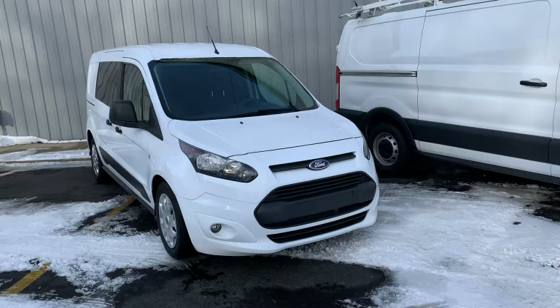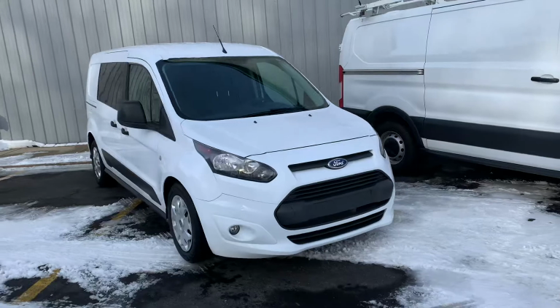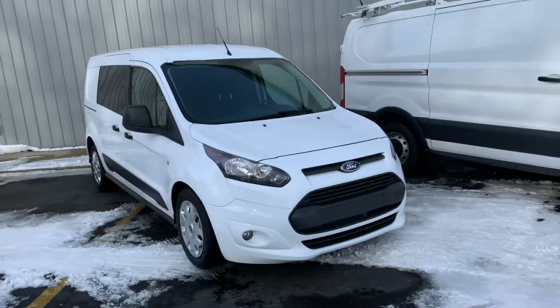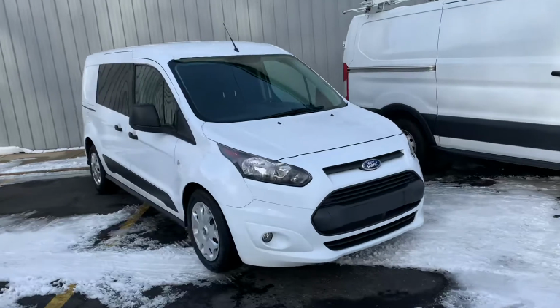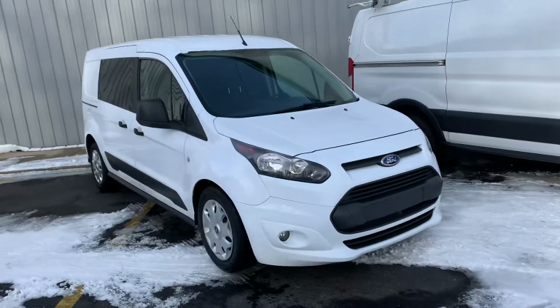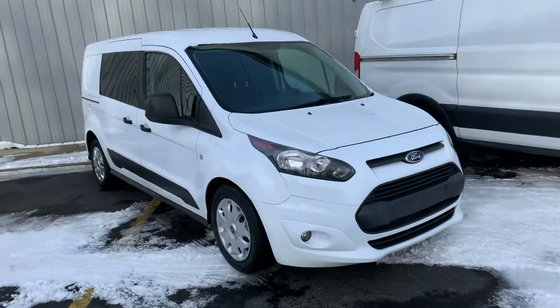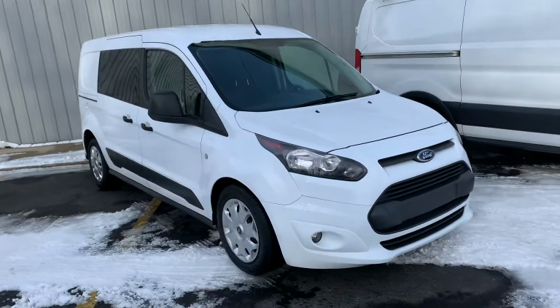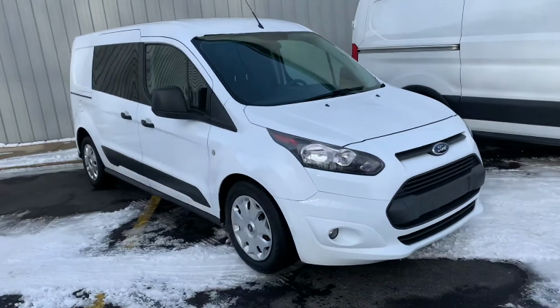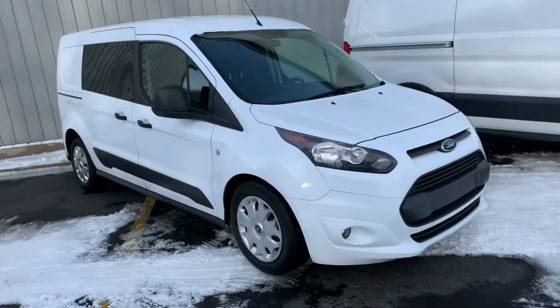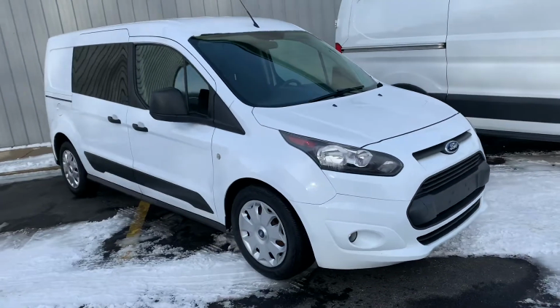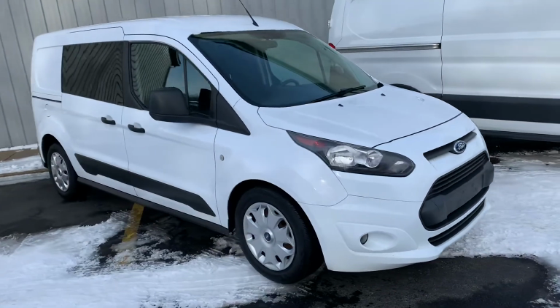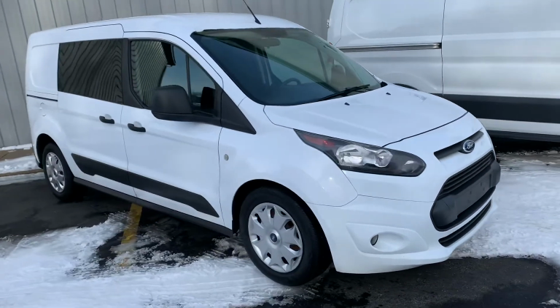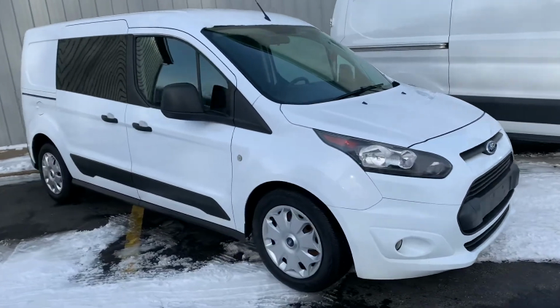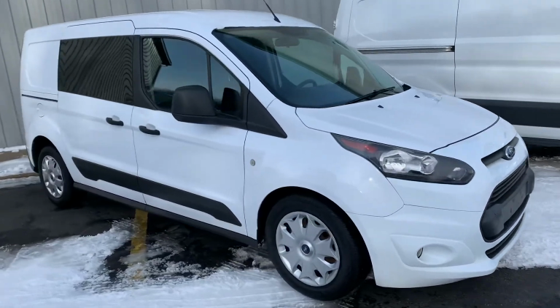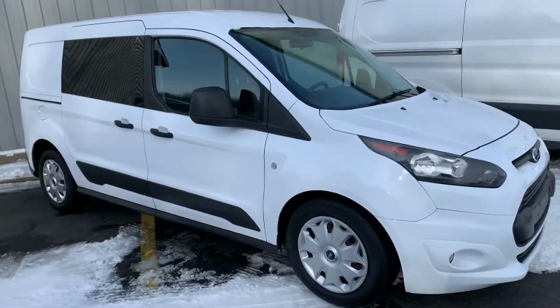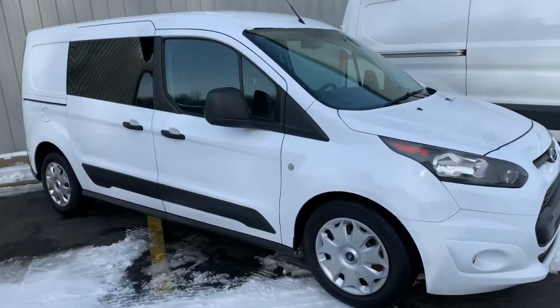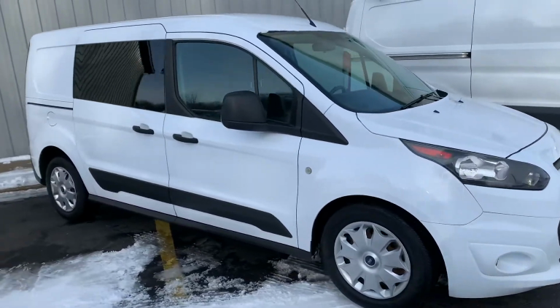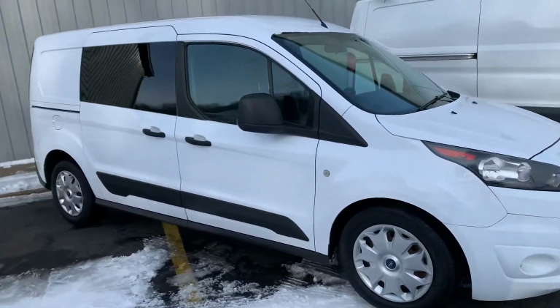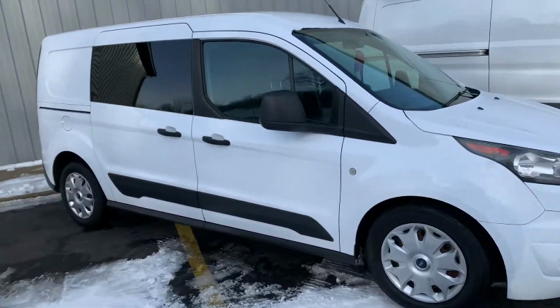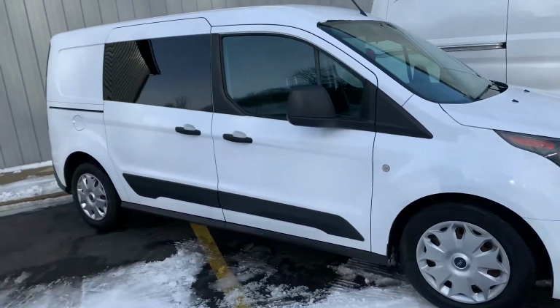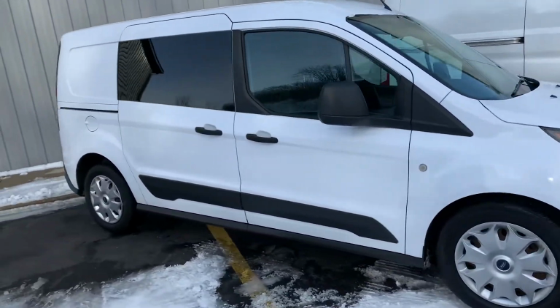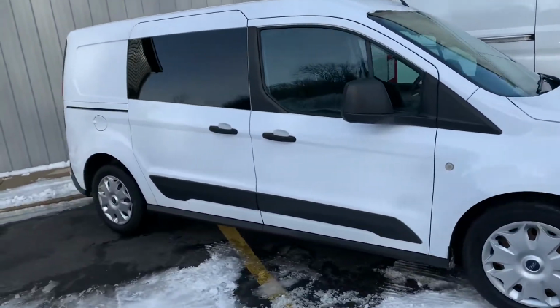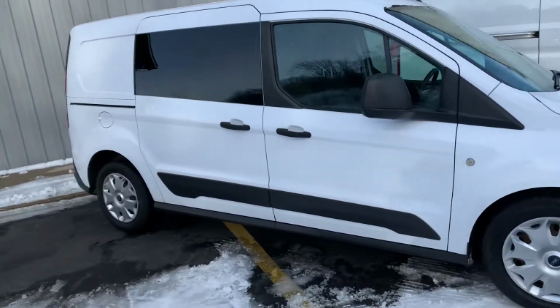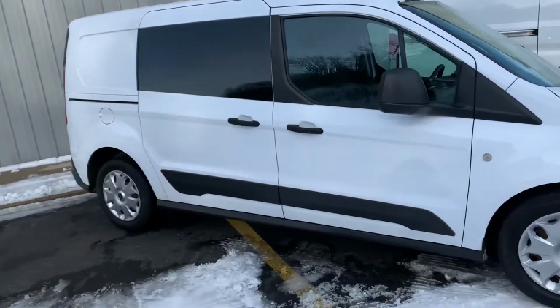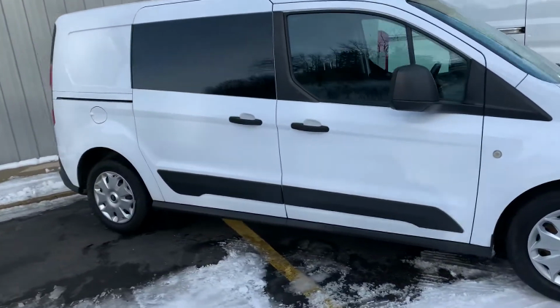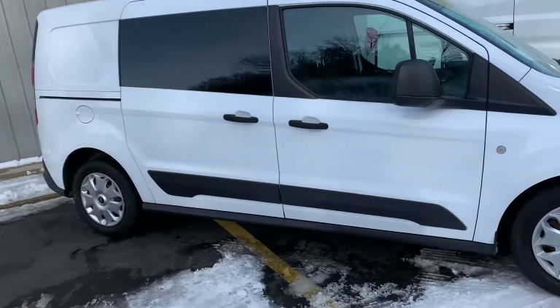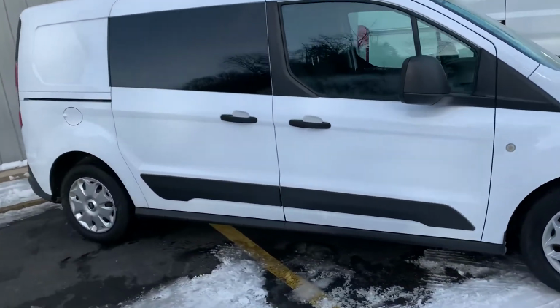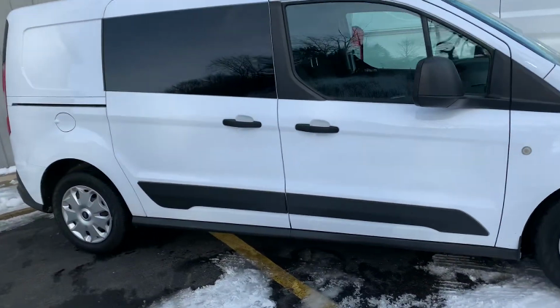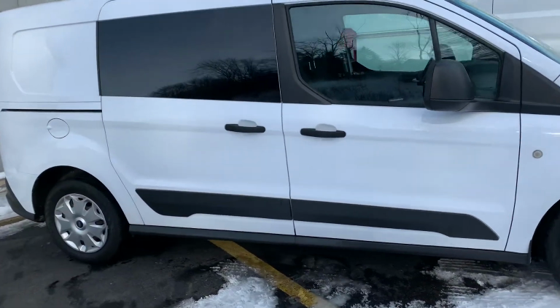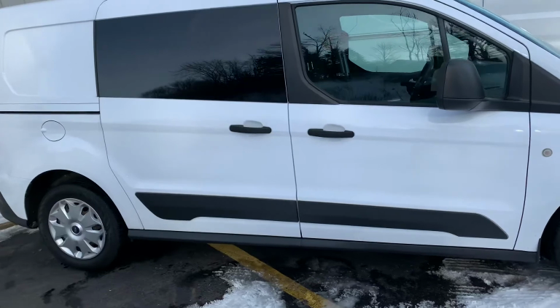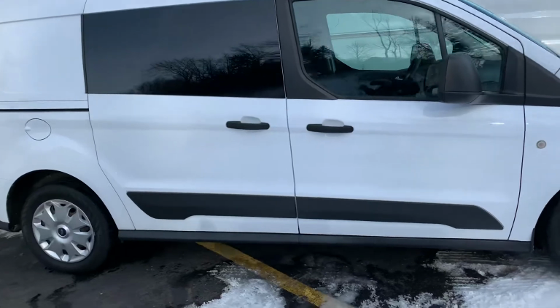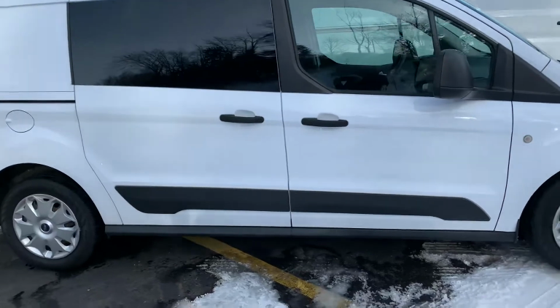This, ladies and gentlemen, is our 2015 Ford Transit Connect Cargo.